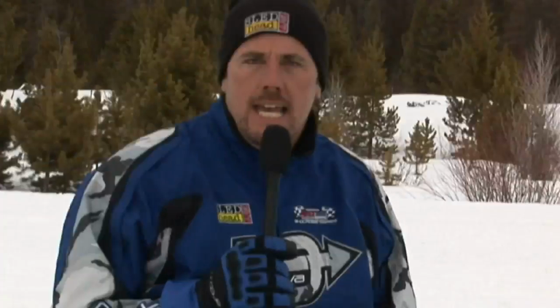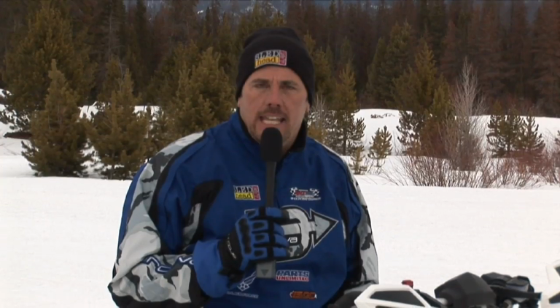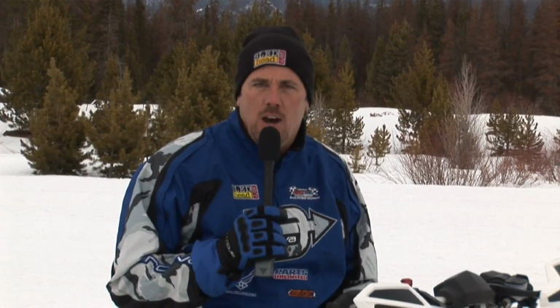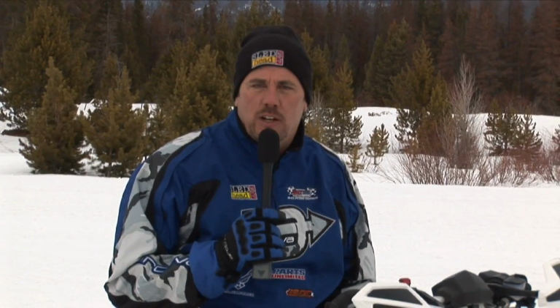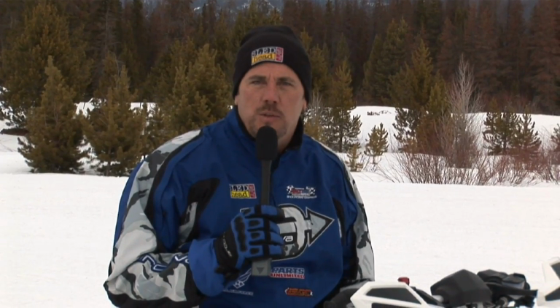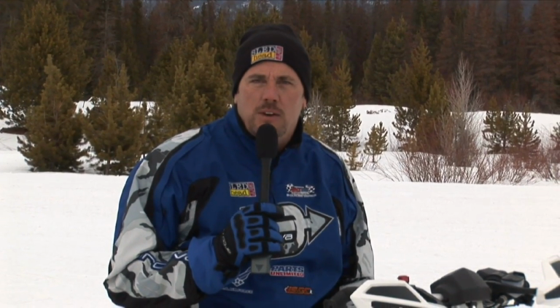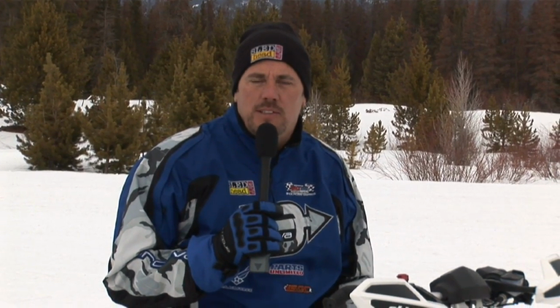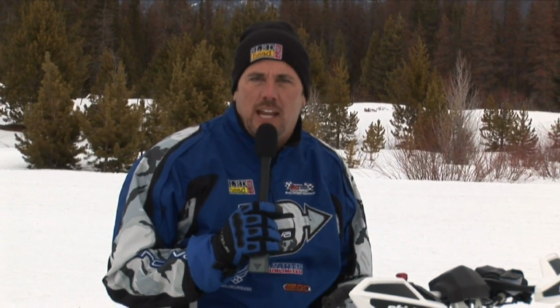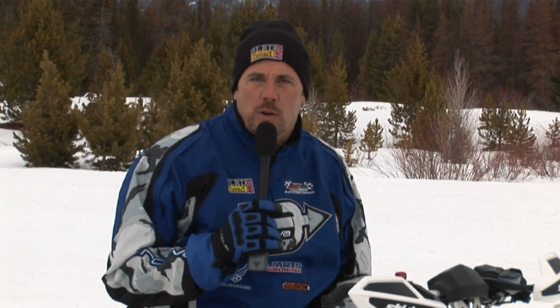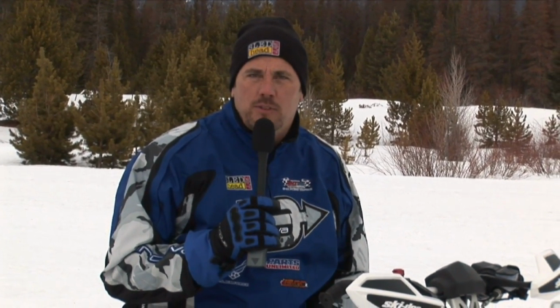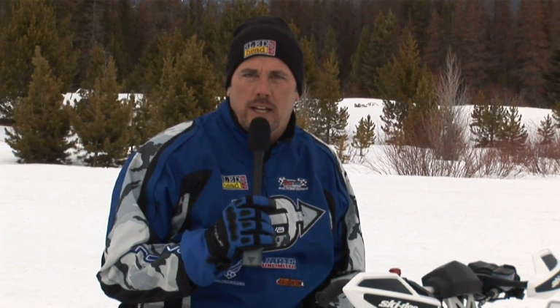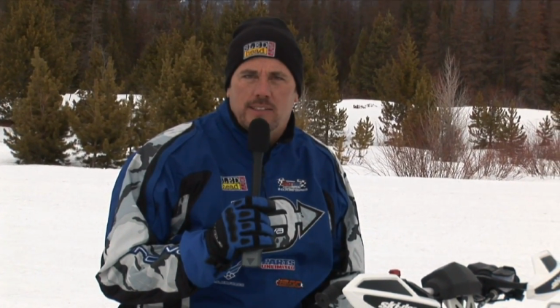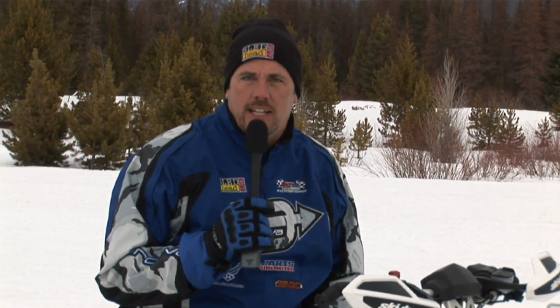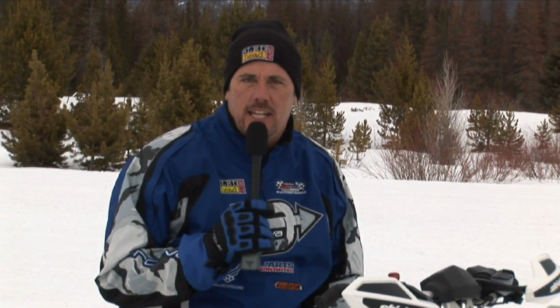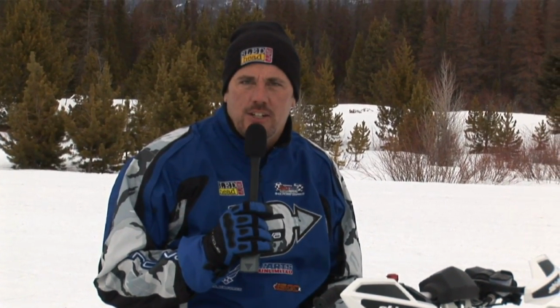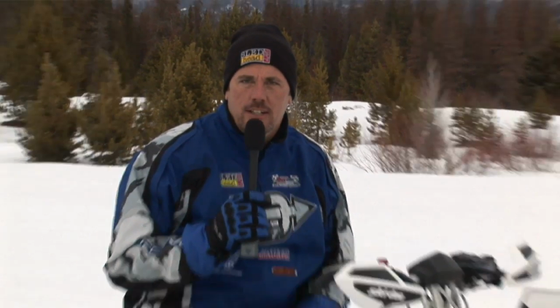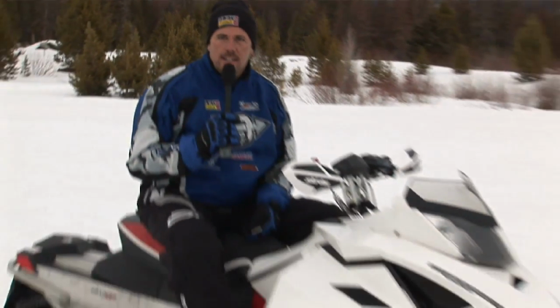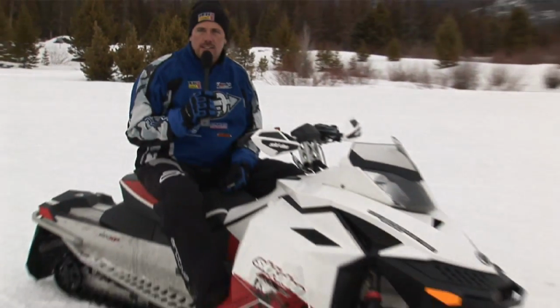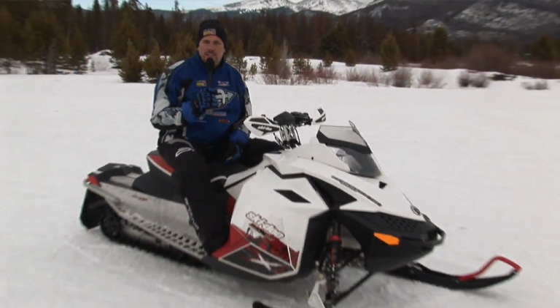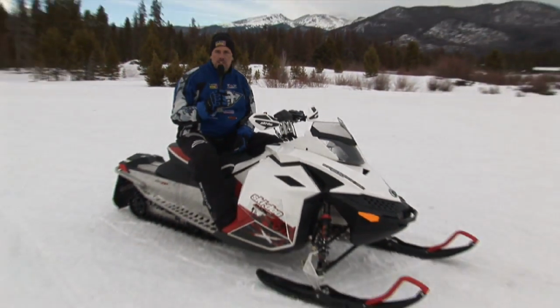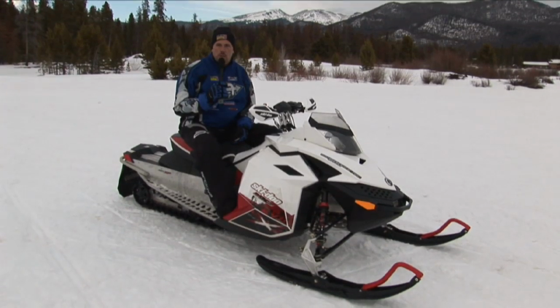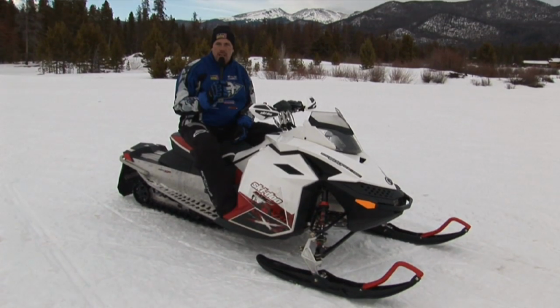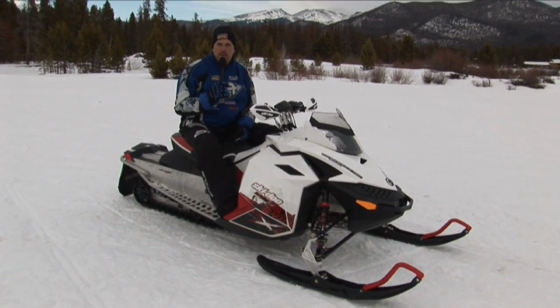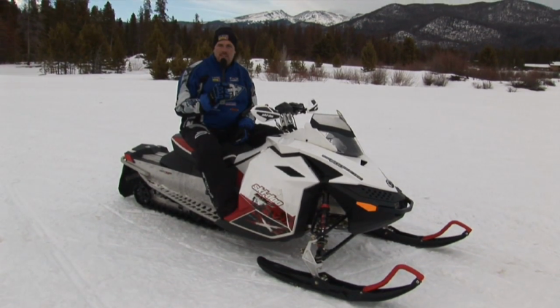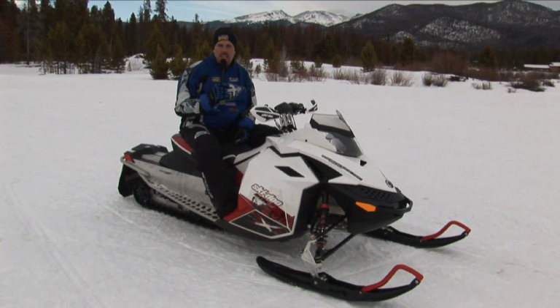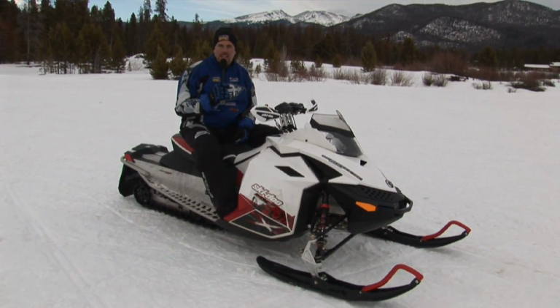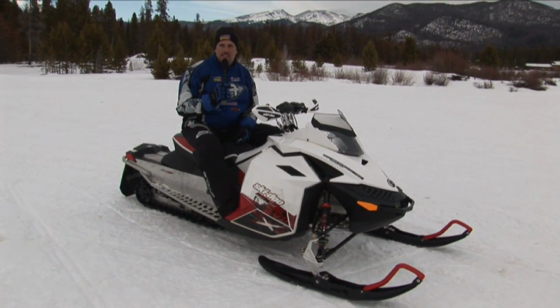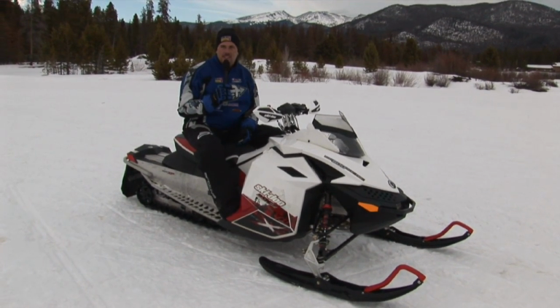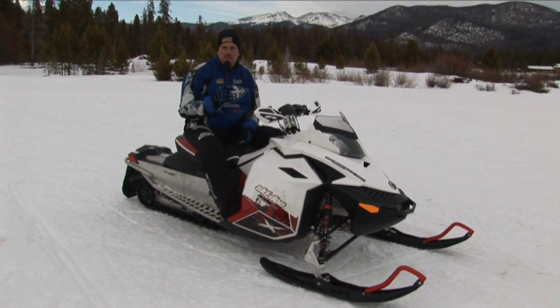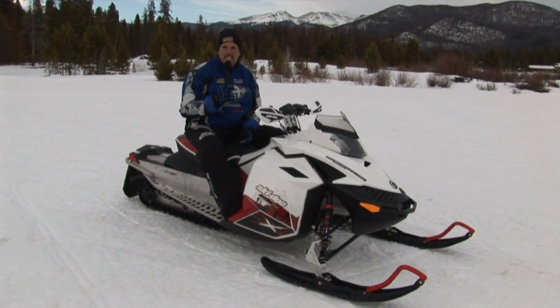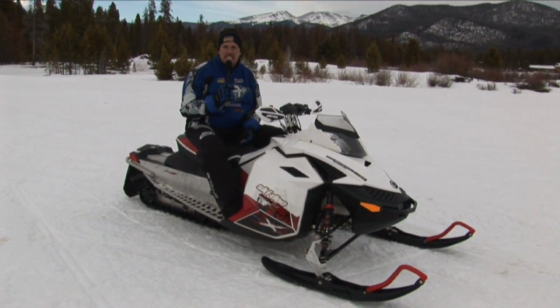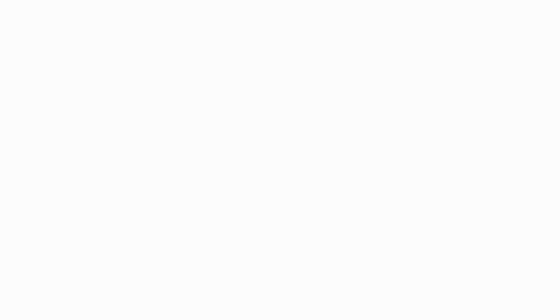And now for our 2010 Rough Trail Sled of the Year — the Ski-Doo MXZ X 600 E-TEC.